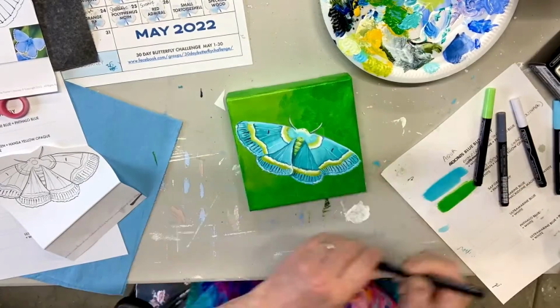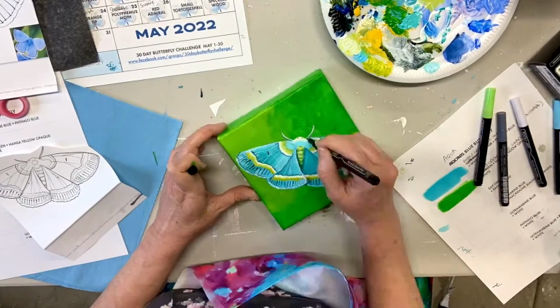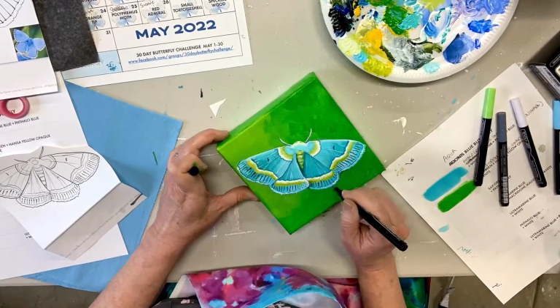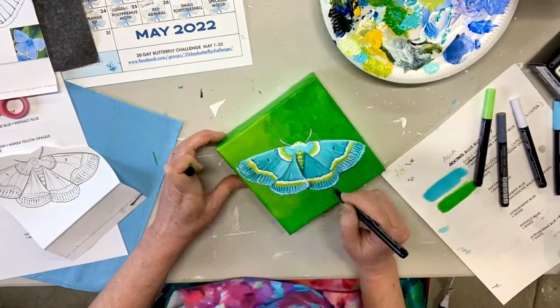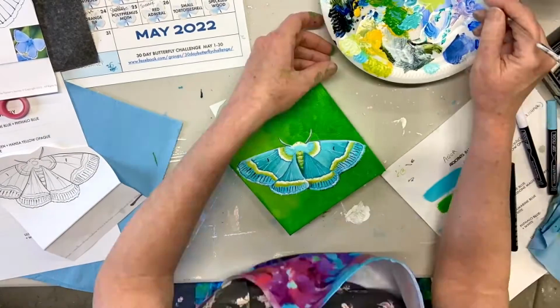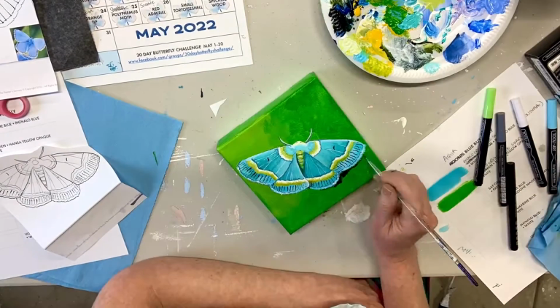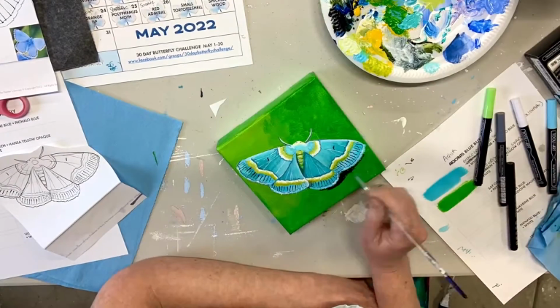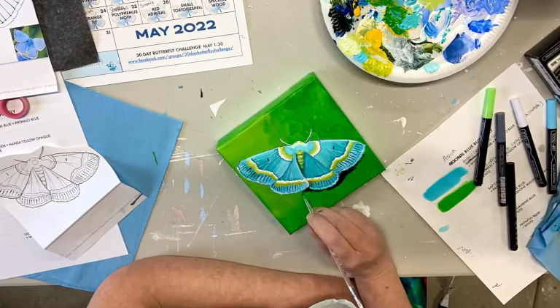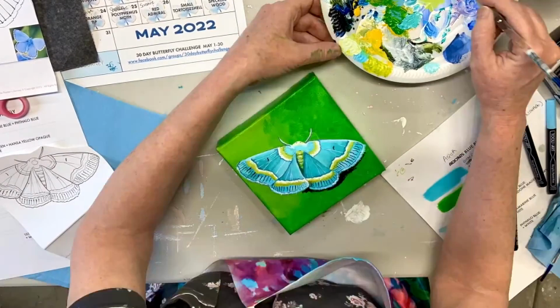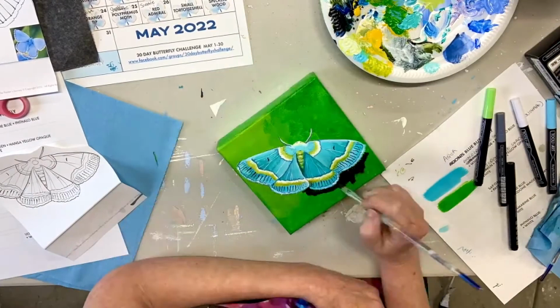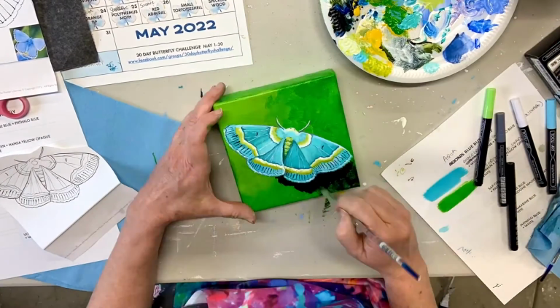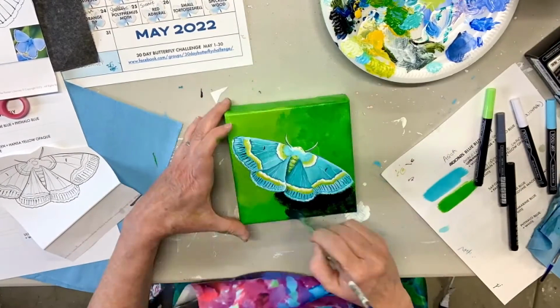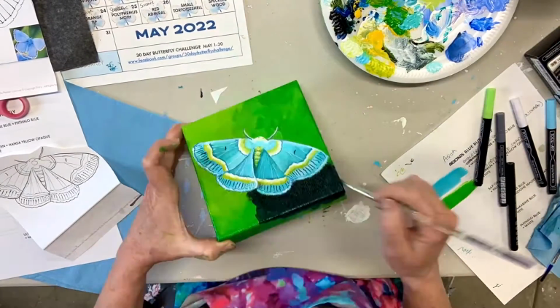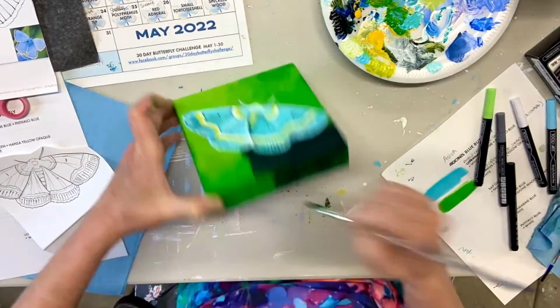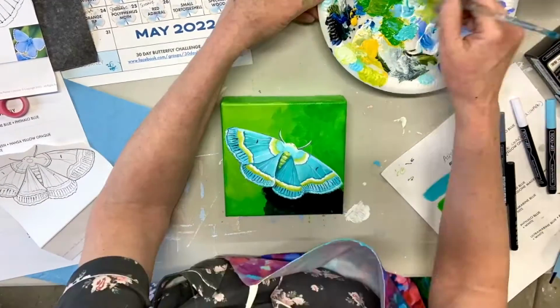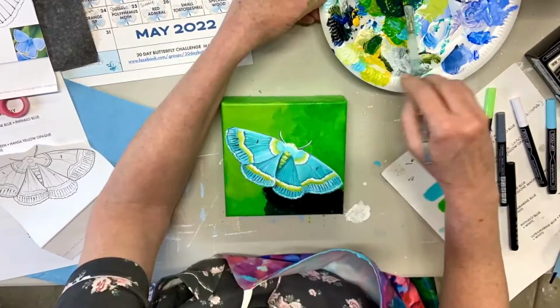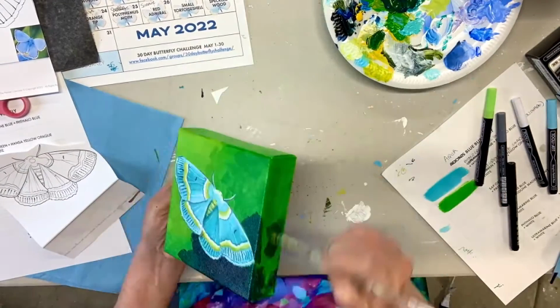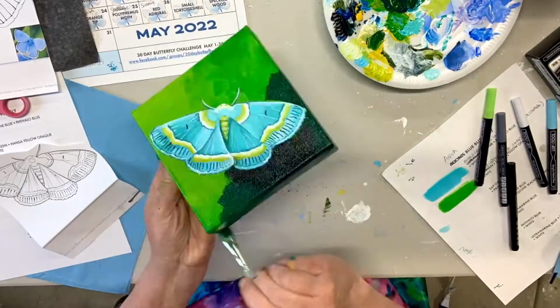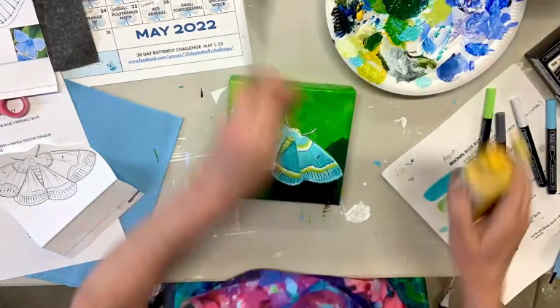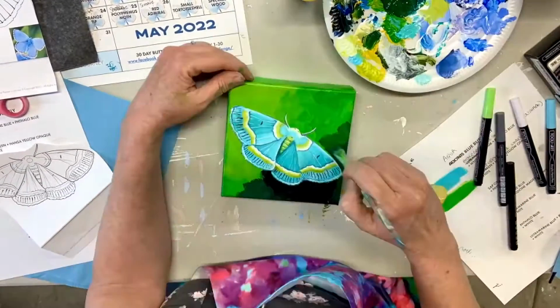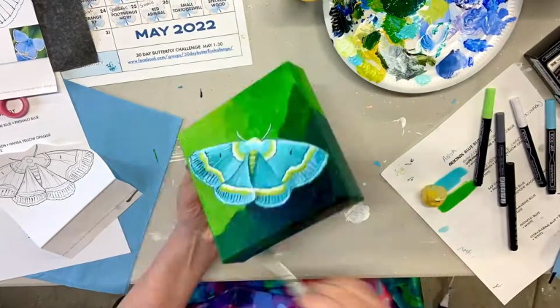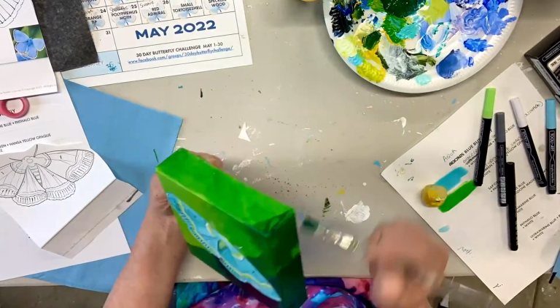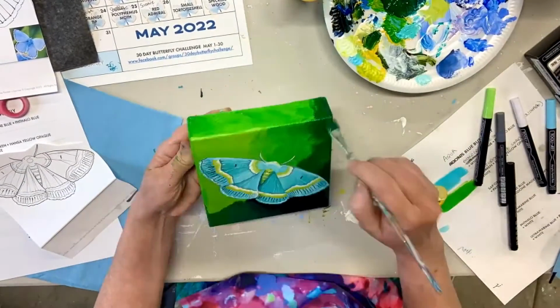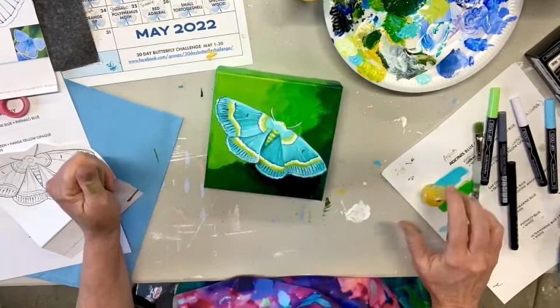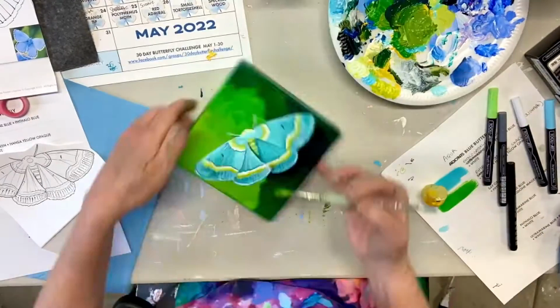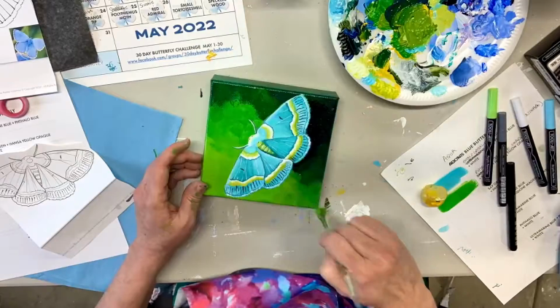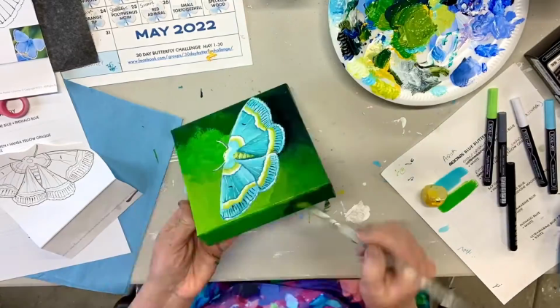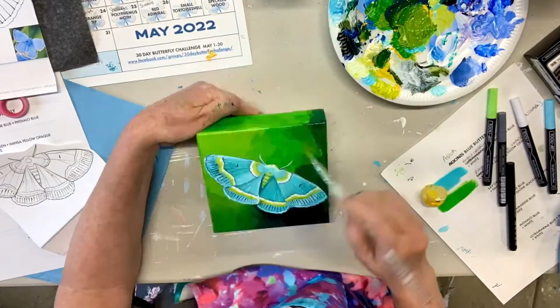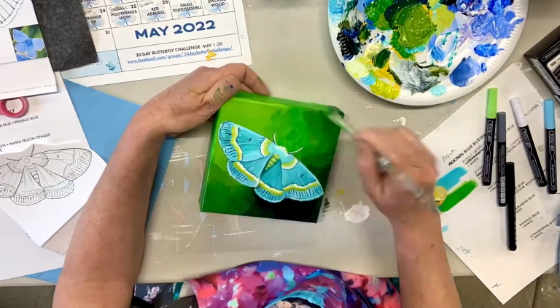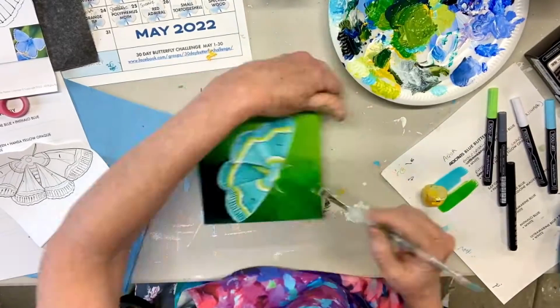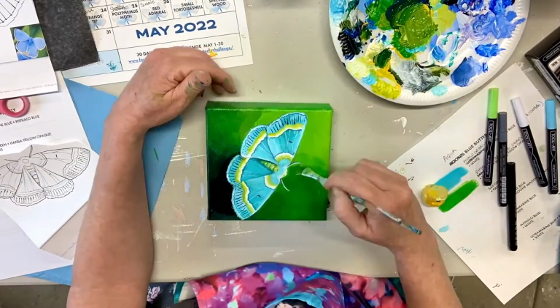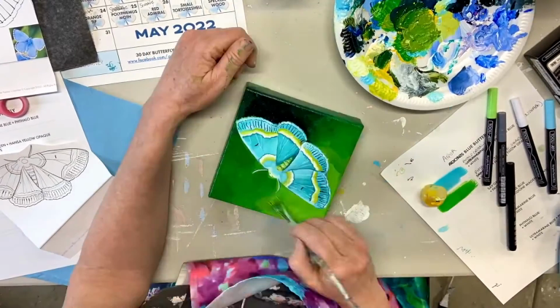I decided to pump up the contrast here at the end and I think it really helped. This was really a fun one. I hope you do it.